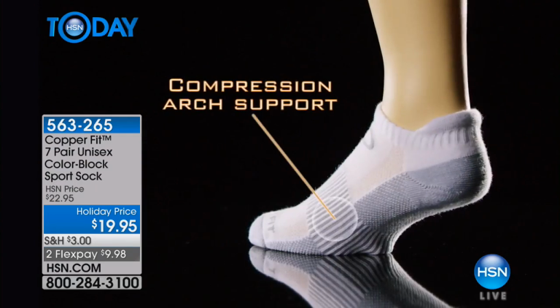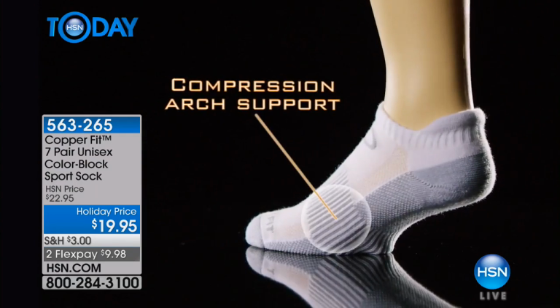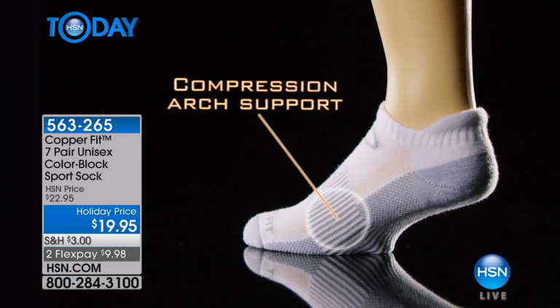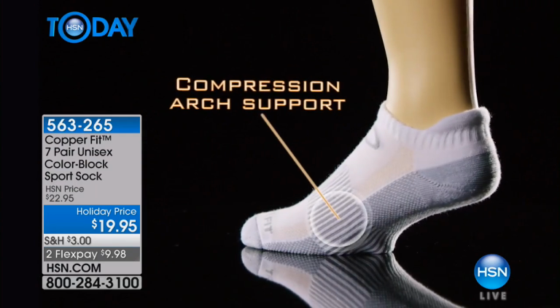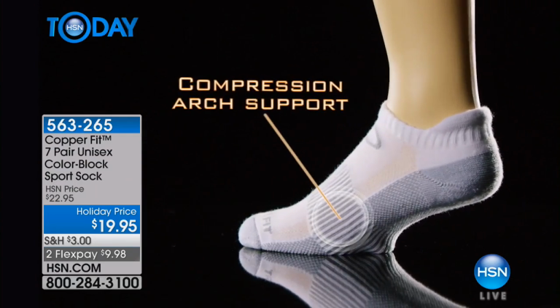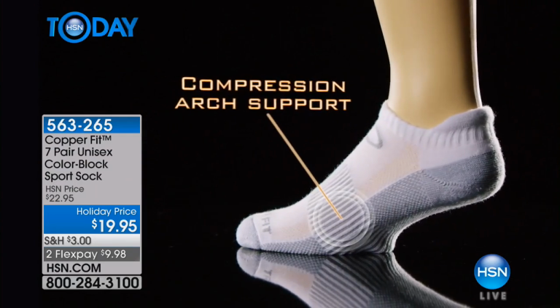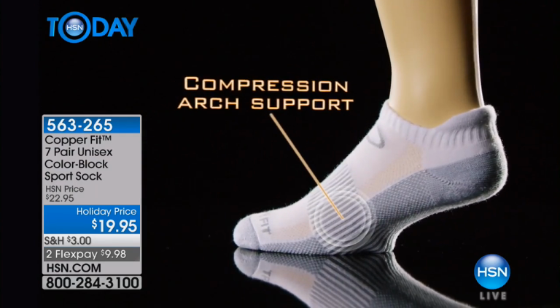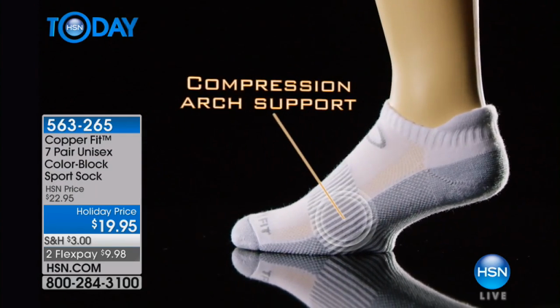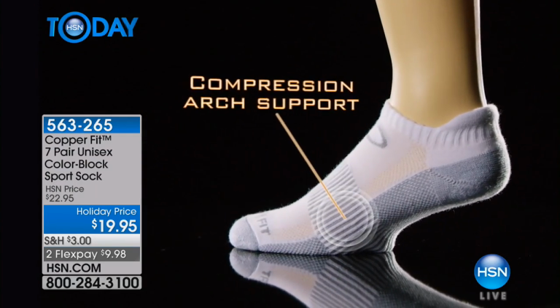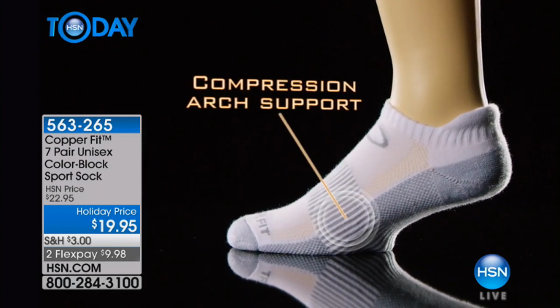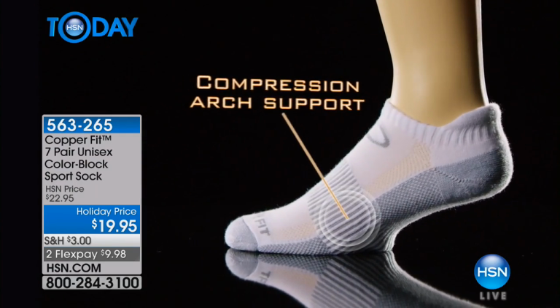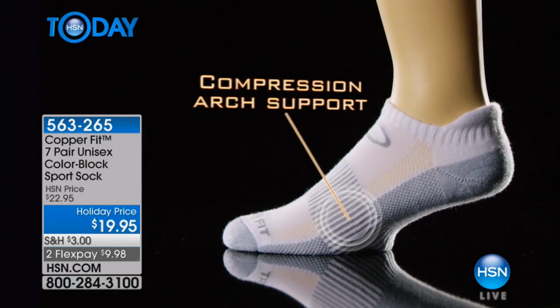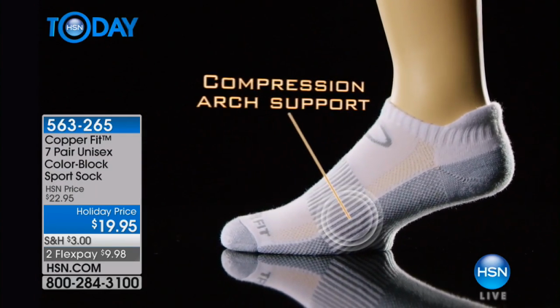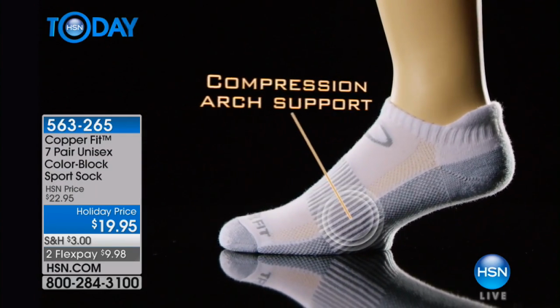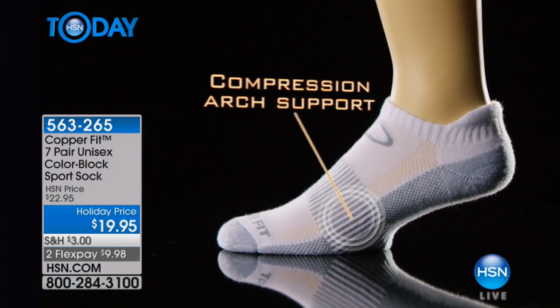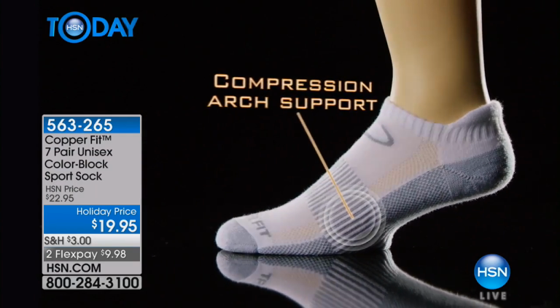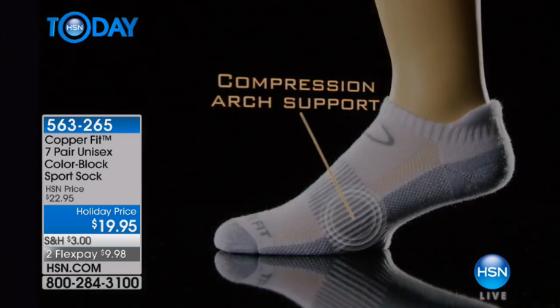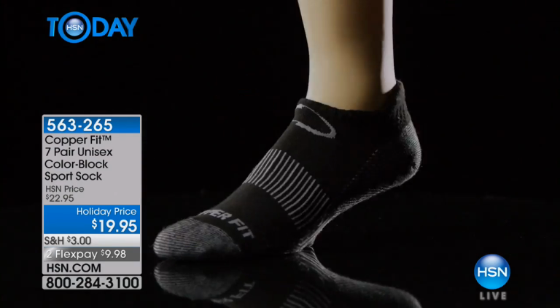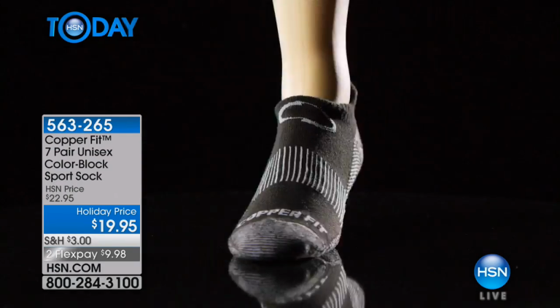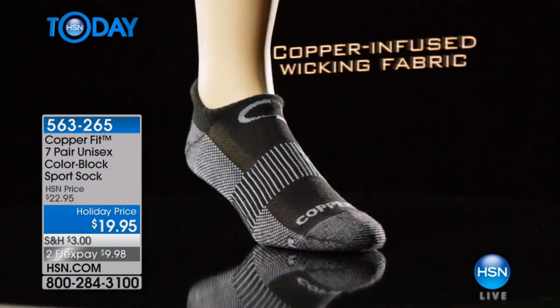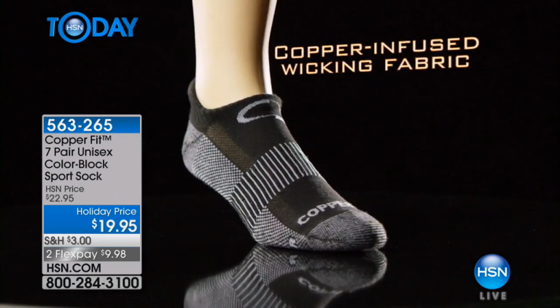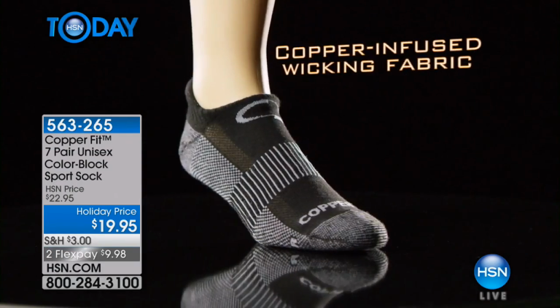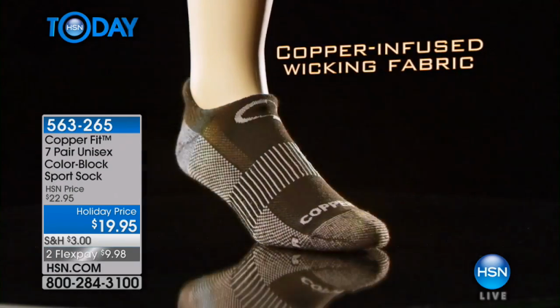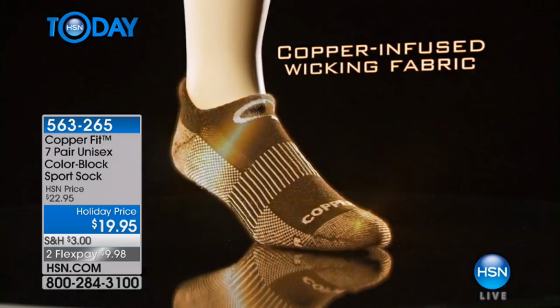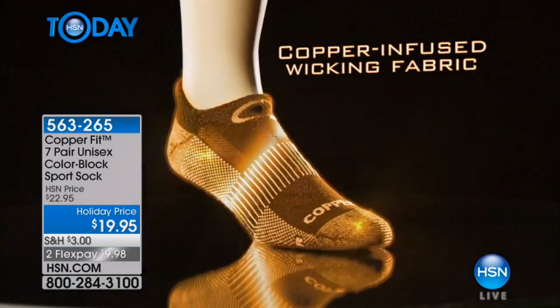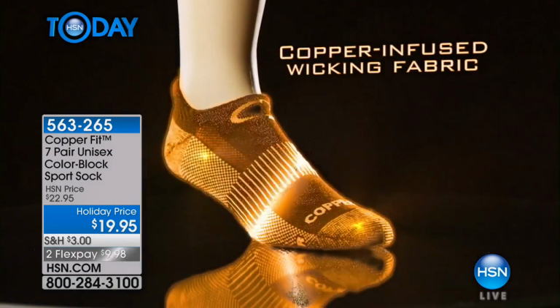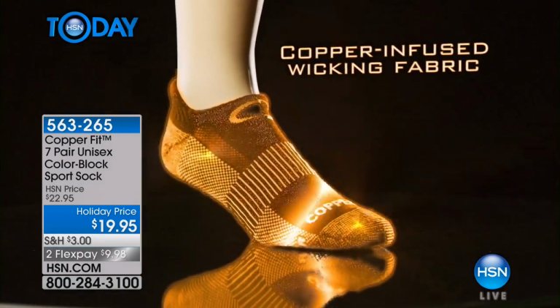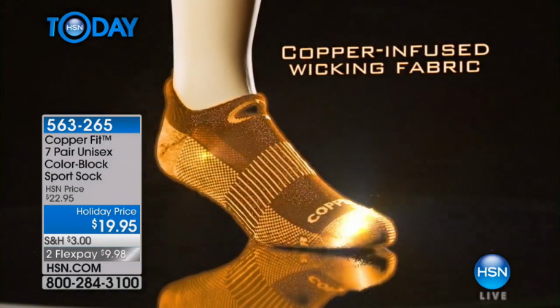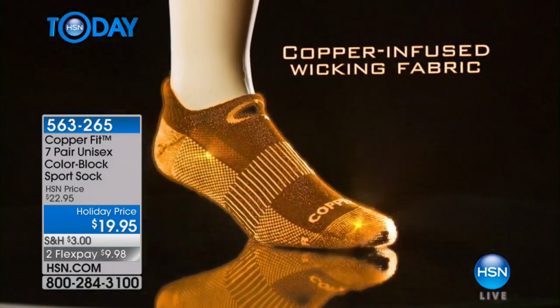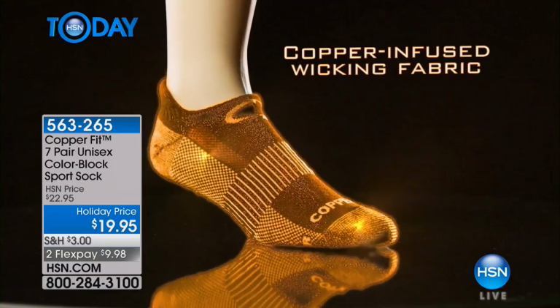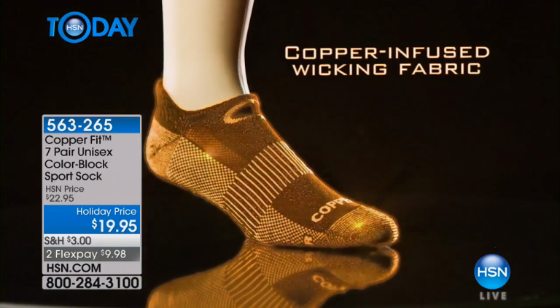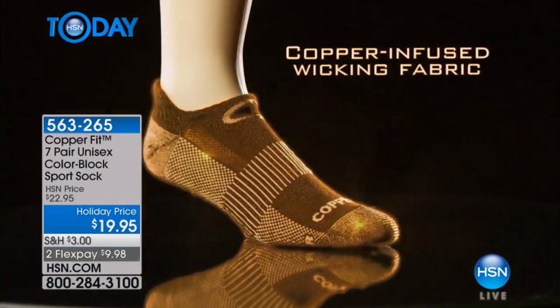This is seven pairs of socks for $19.95 — it's really incredible.